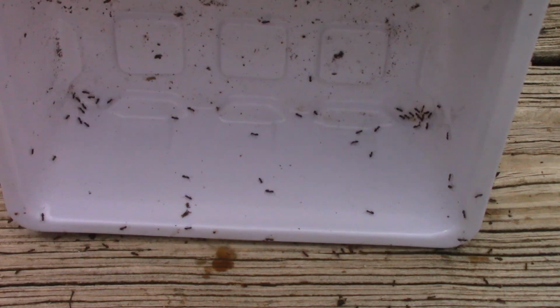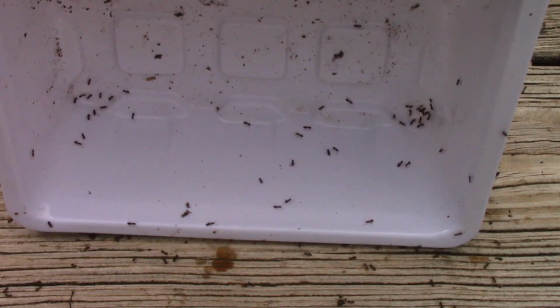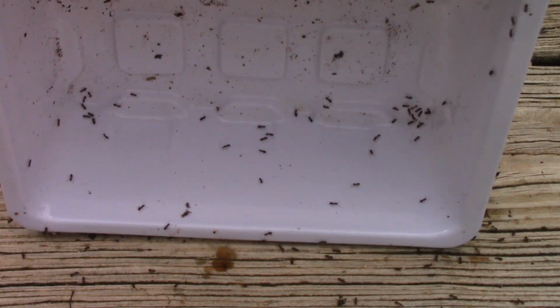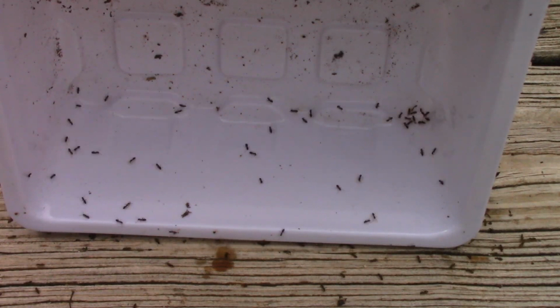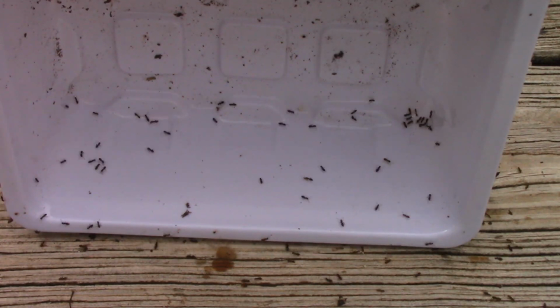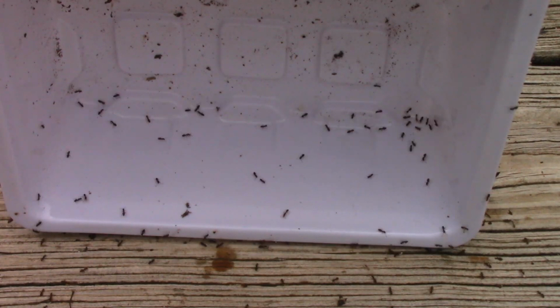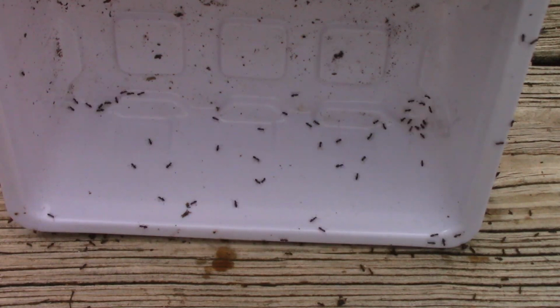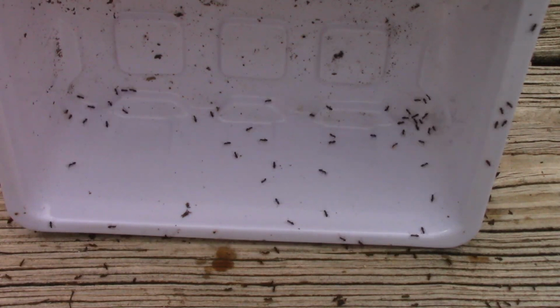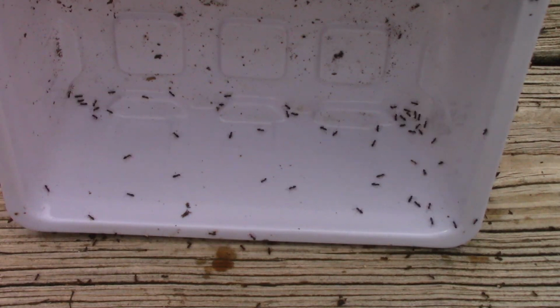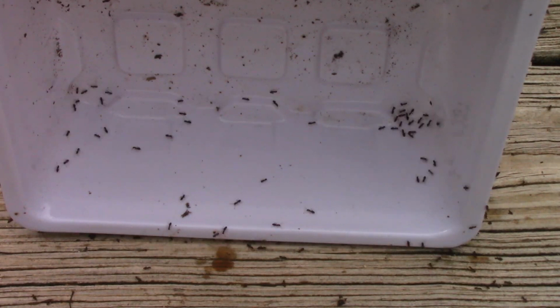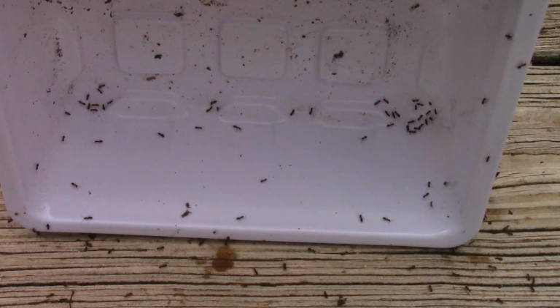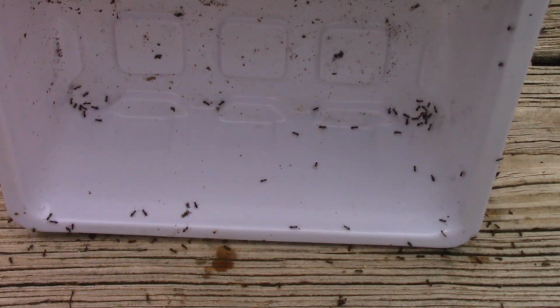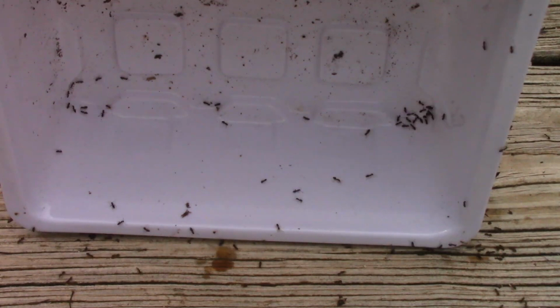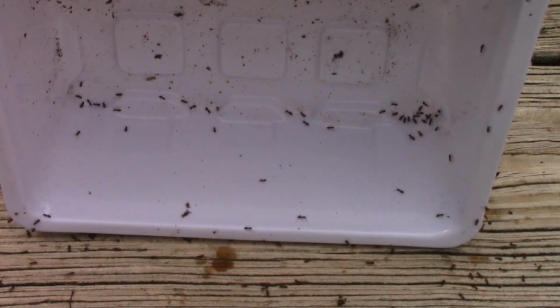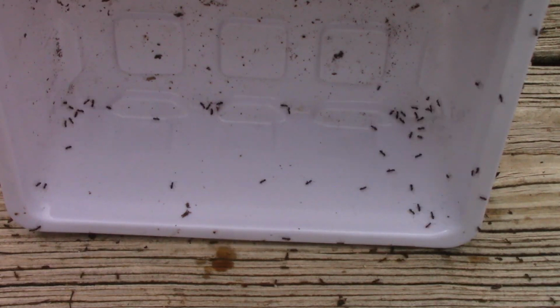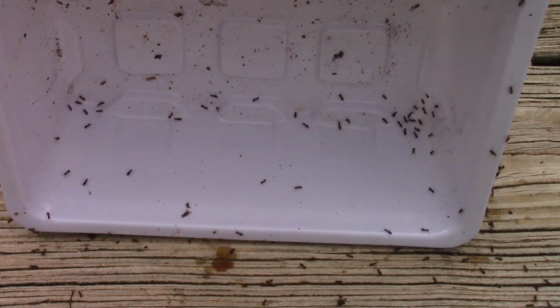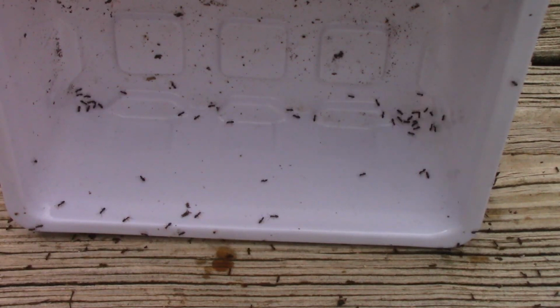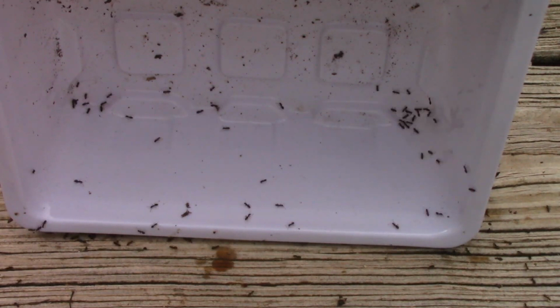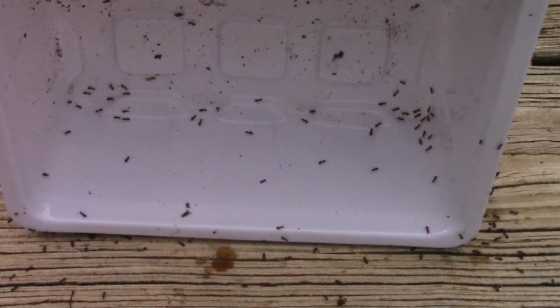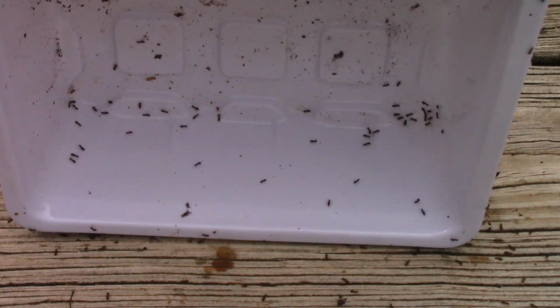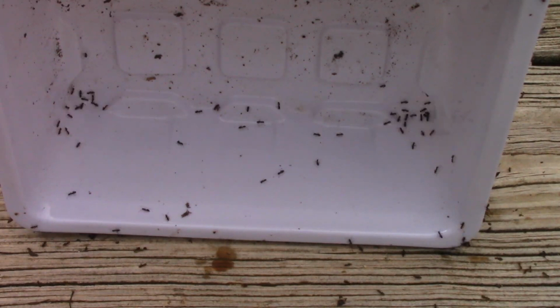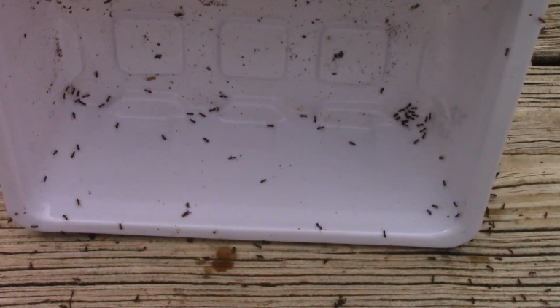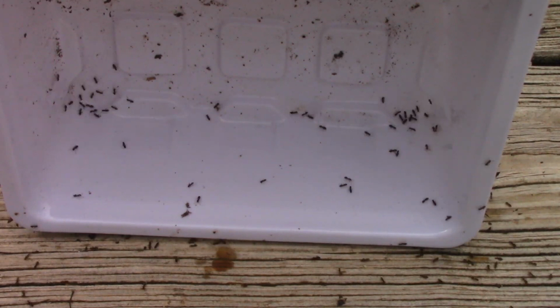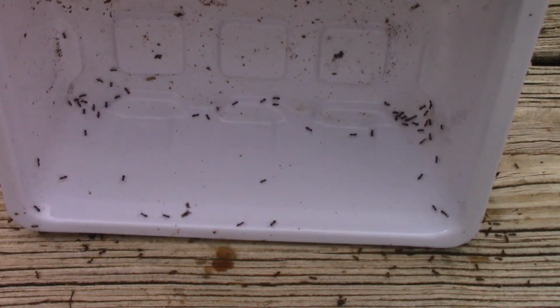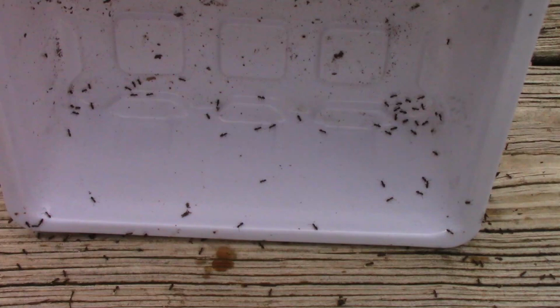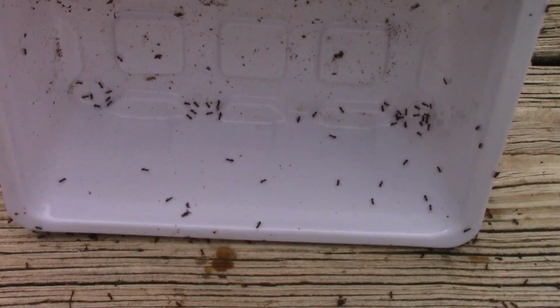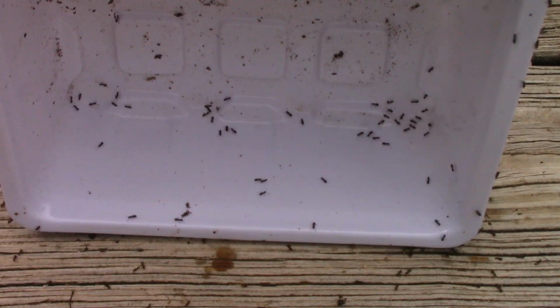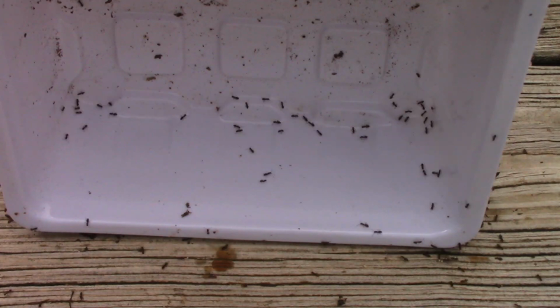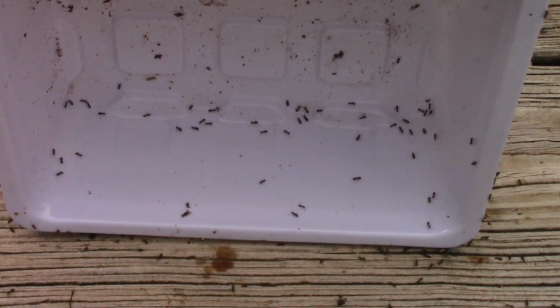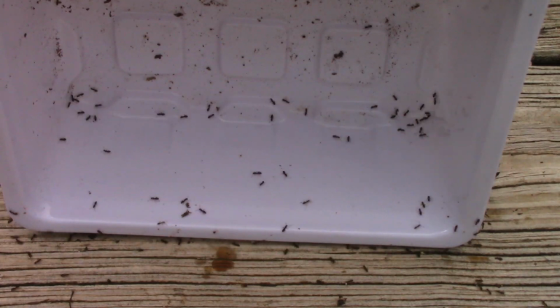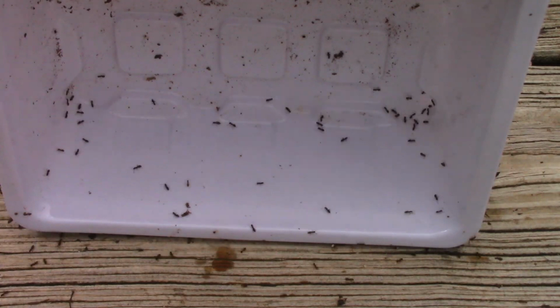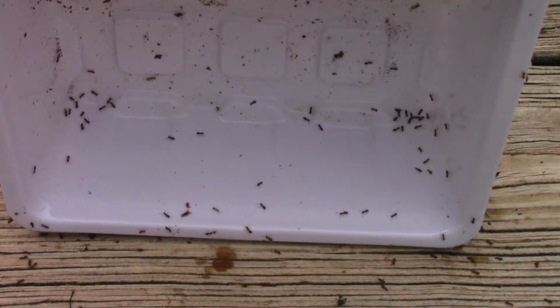Just like before, they keep coming, even after all of the babies have been moved.